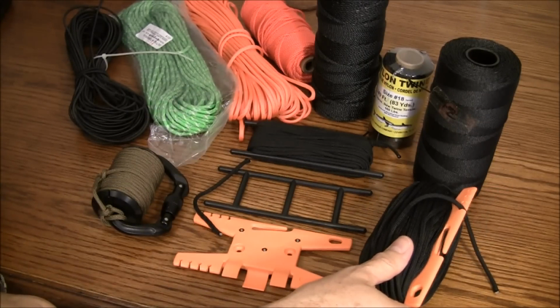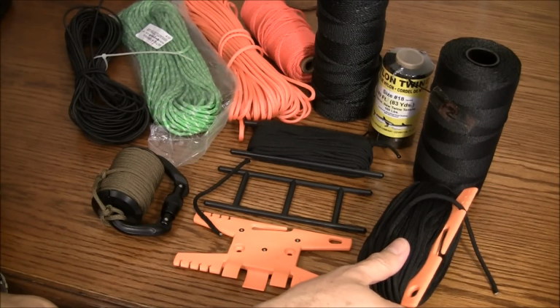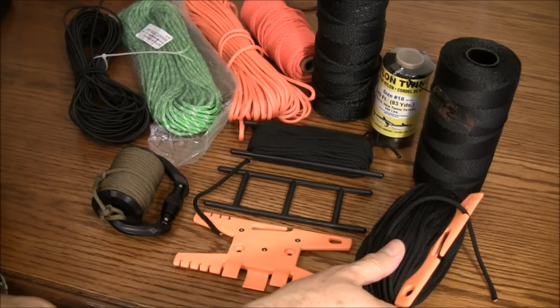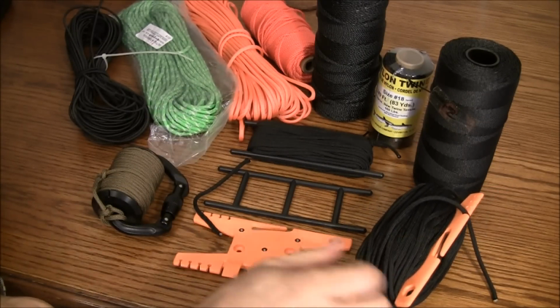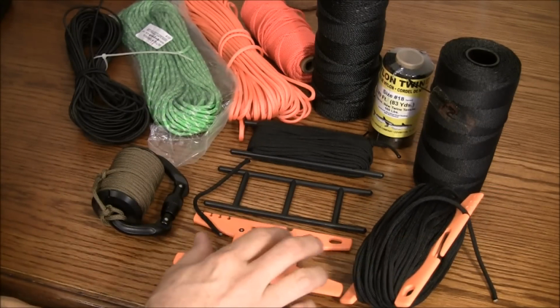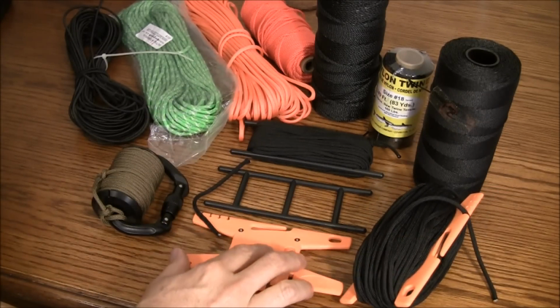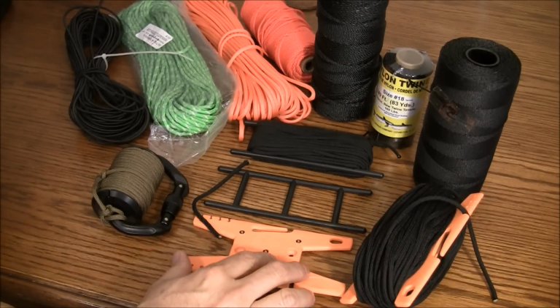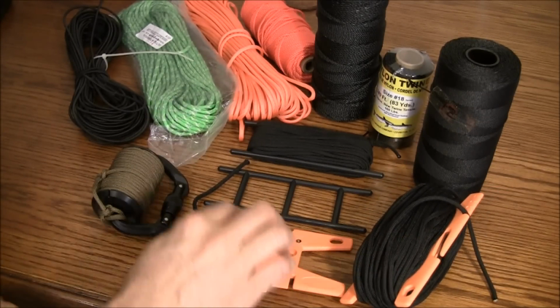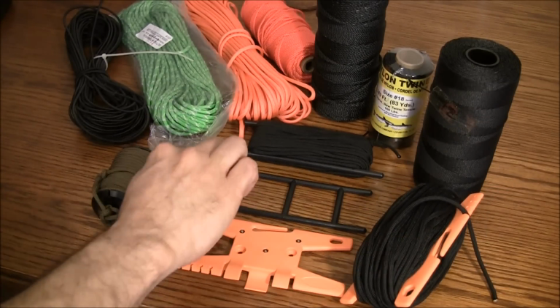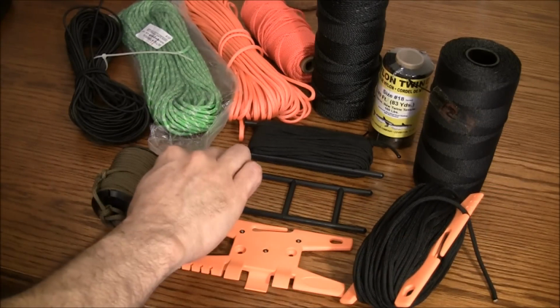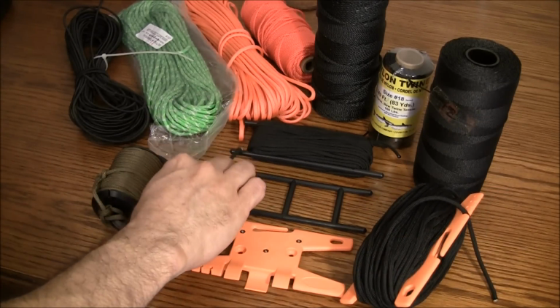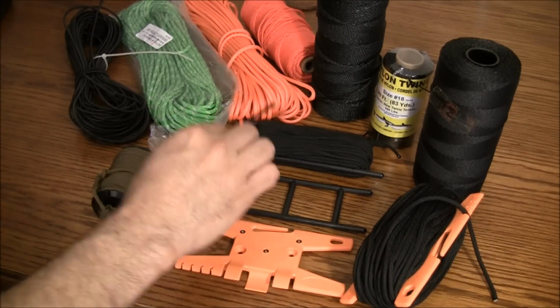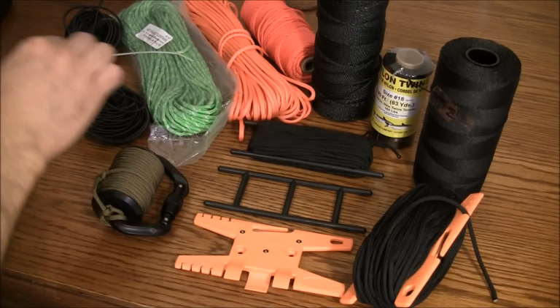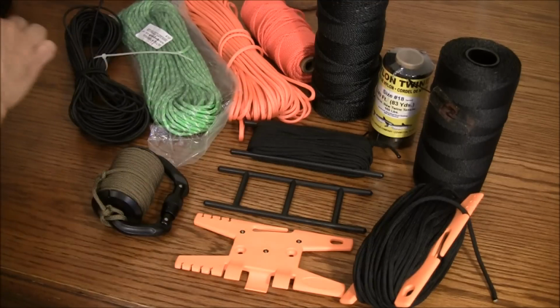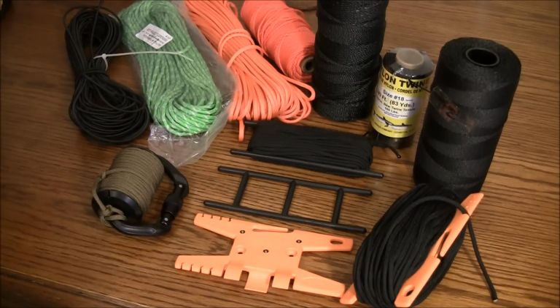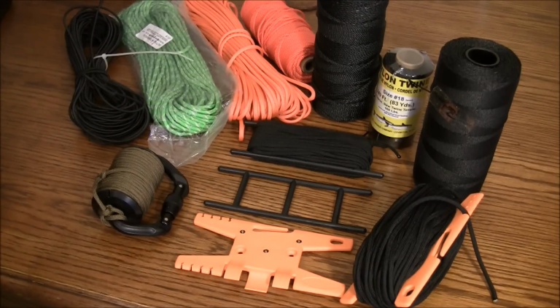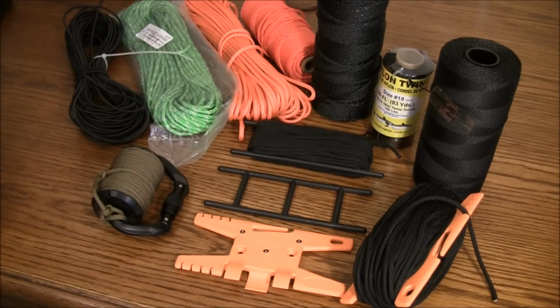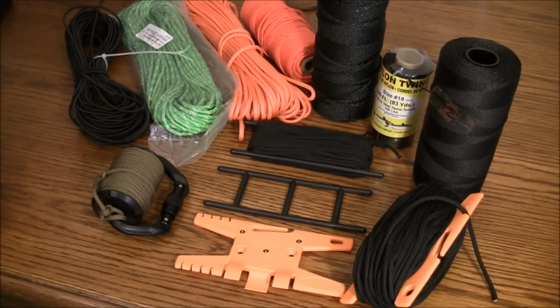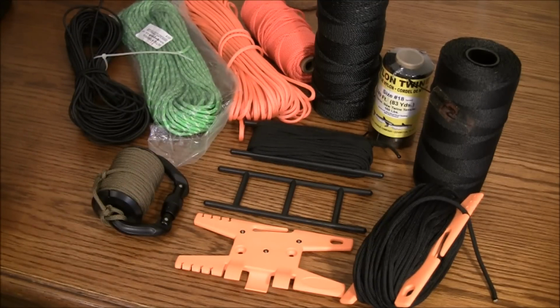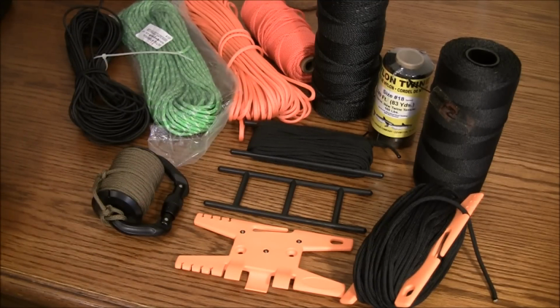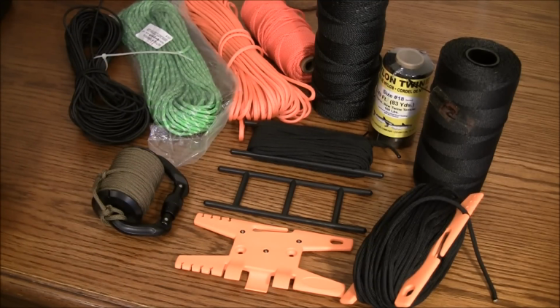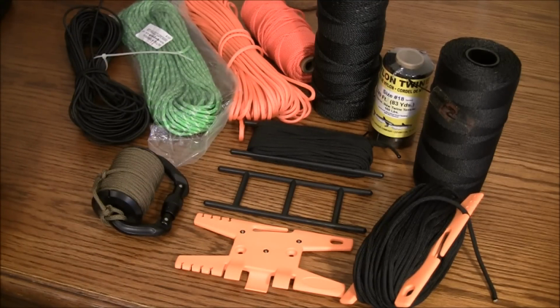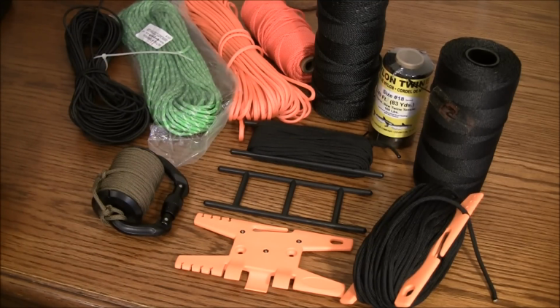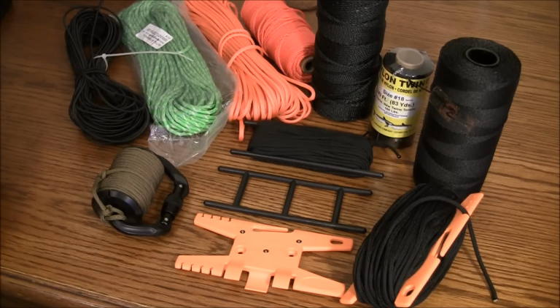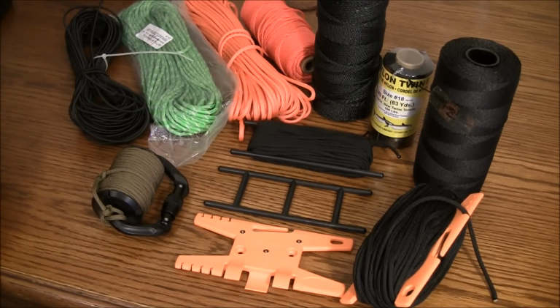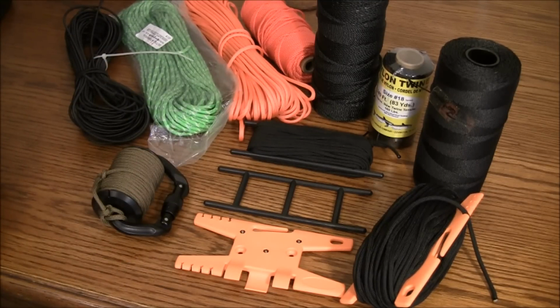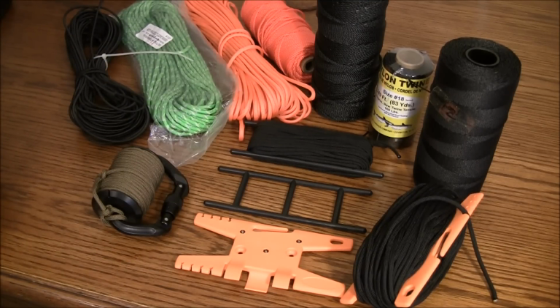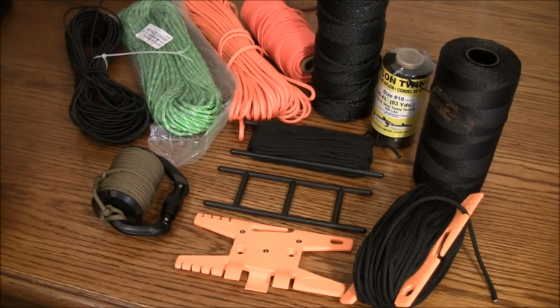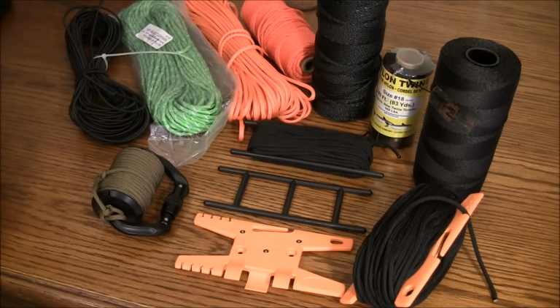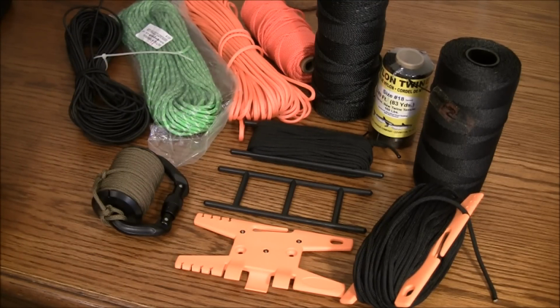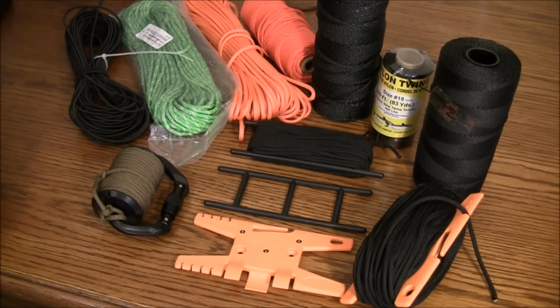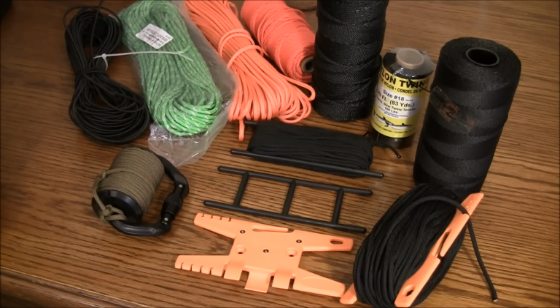I wanted to share these items with you. Thanks for tuning in and see you all next time.